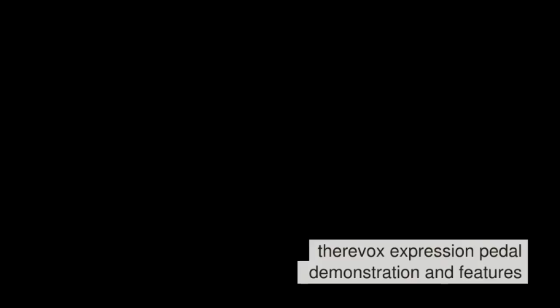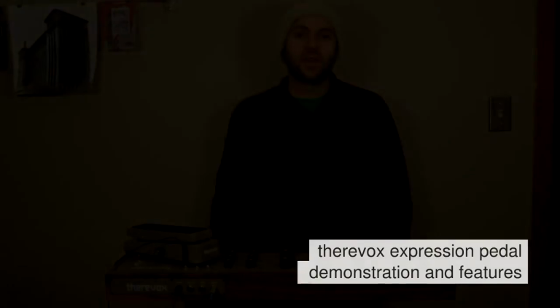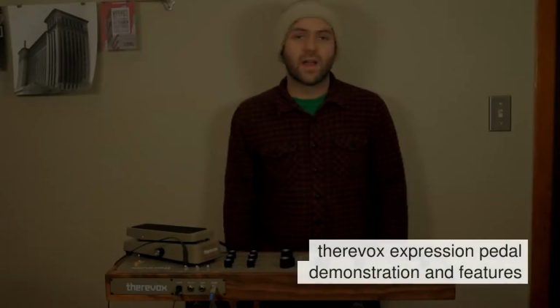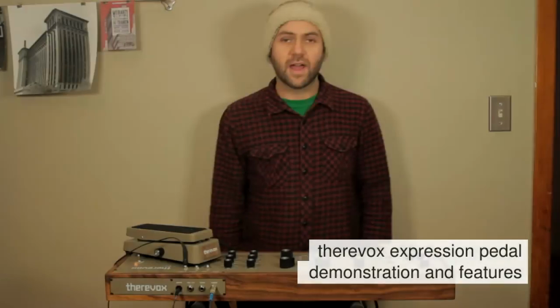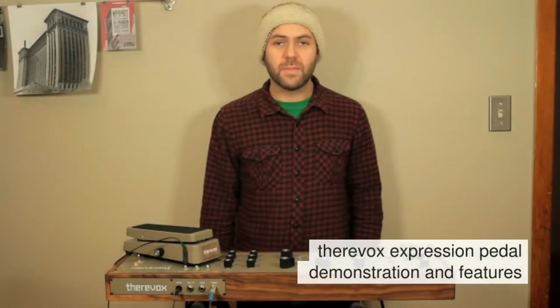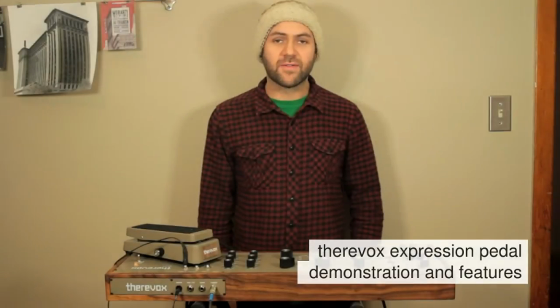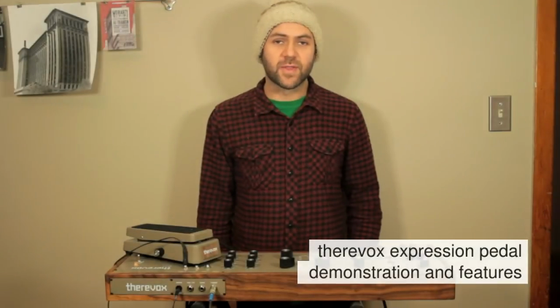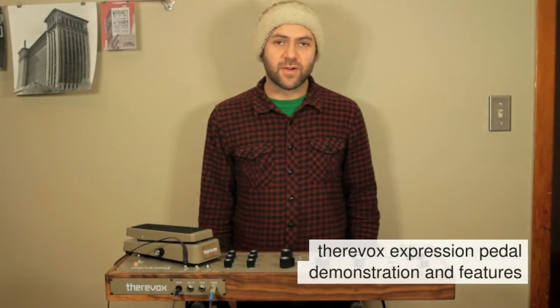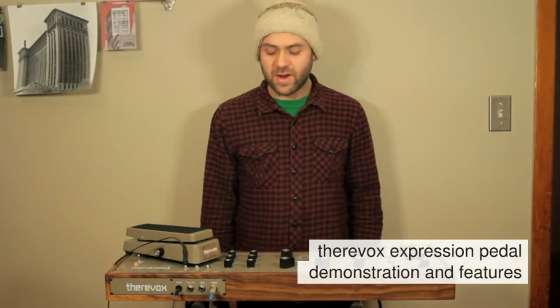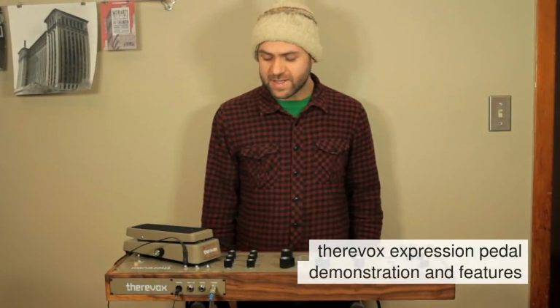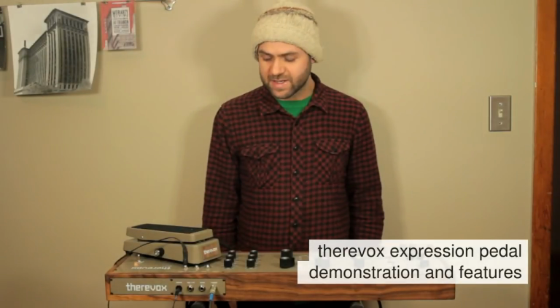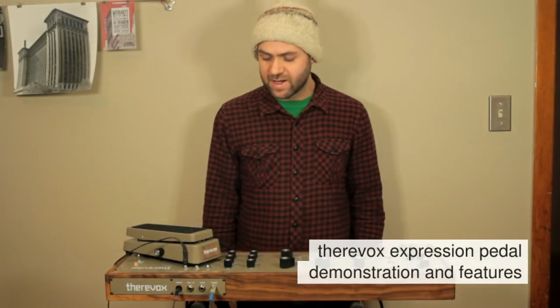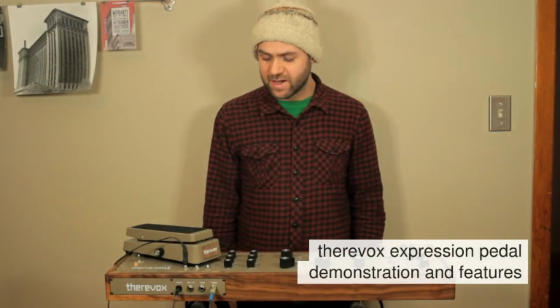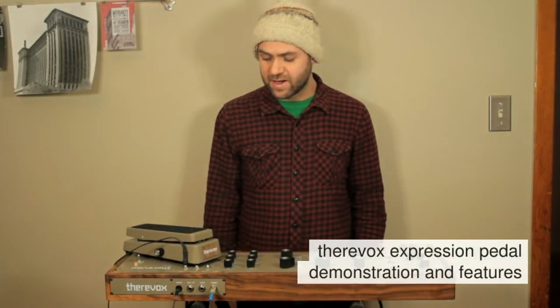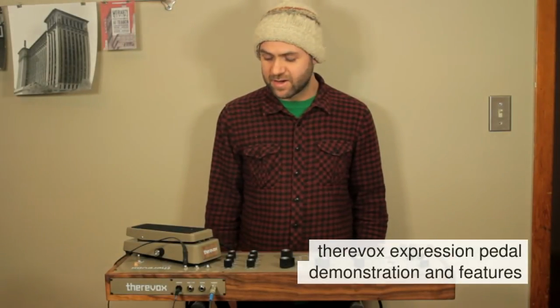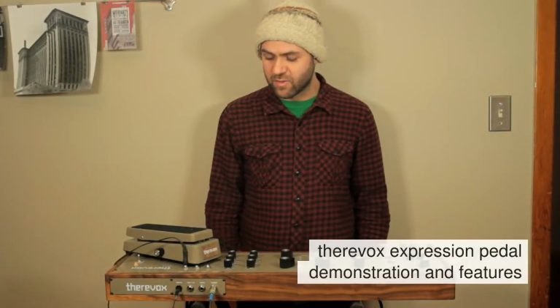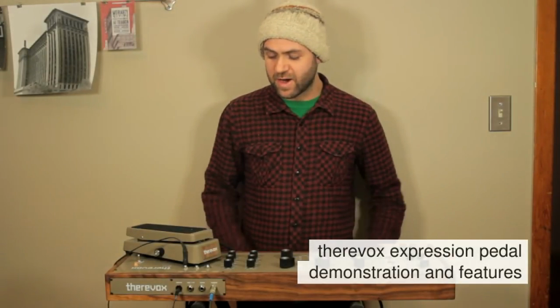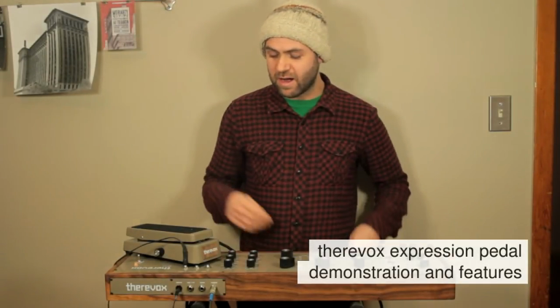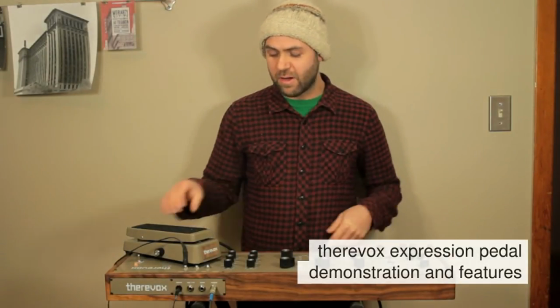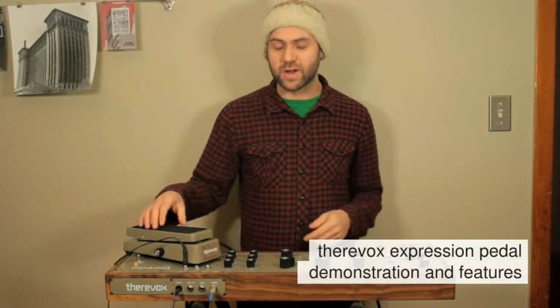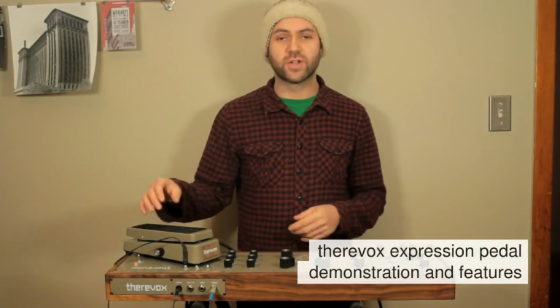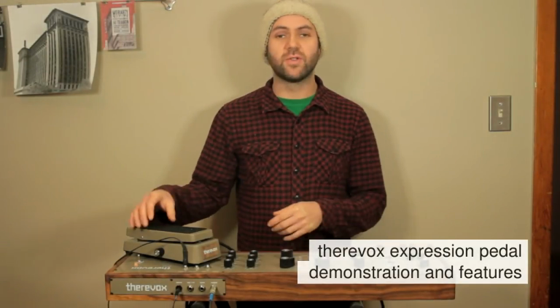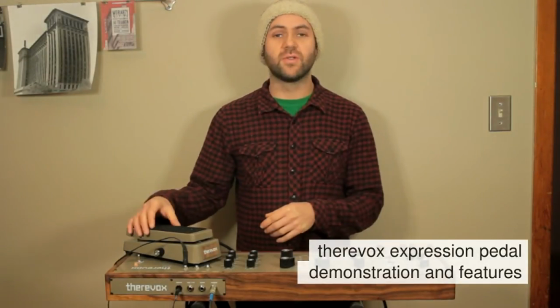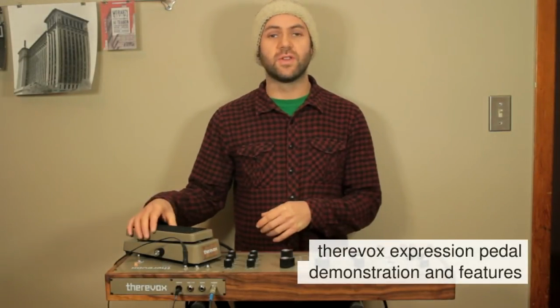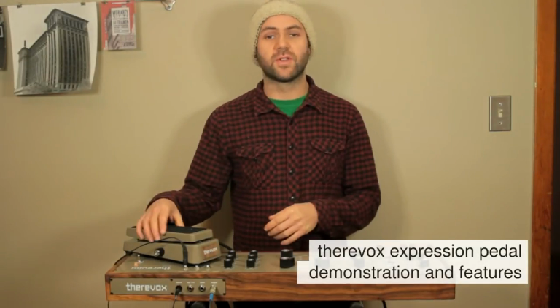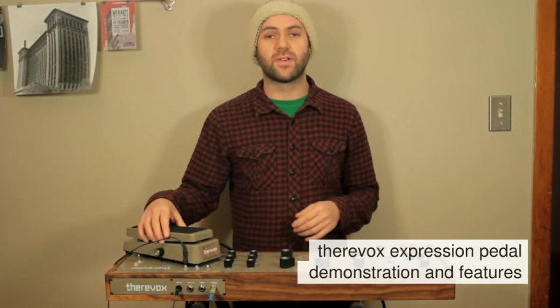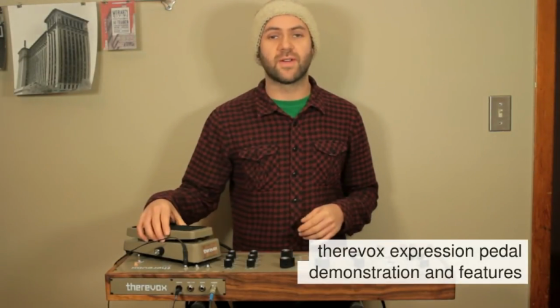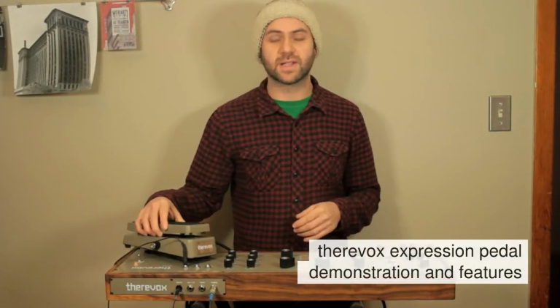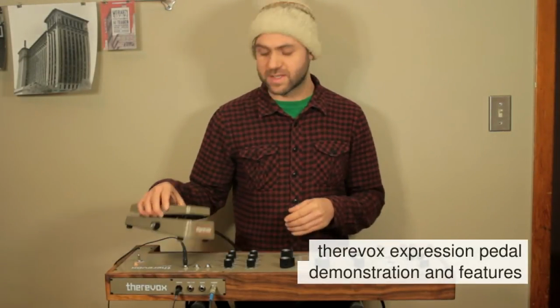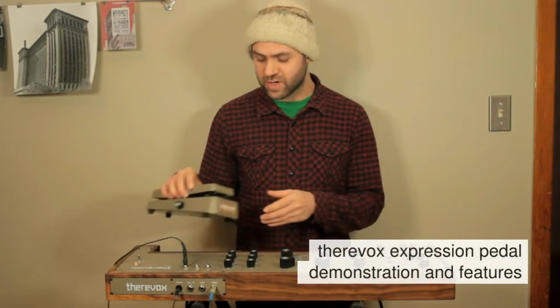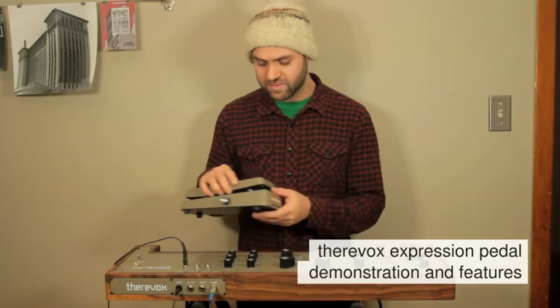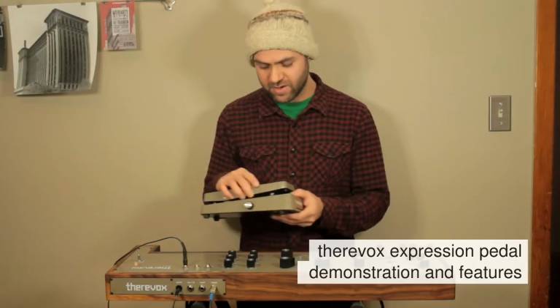Hi, I'm Mike from Thurovox and right now I want to show you the new Thurovox expression pedal.